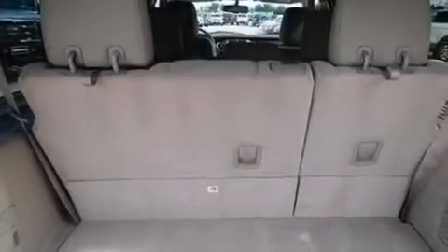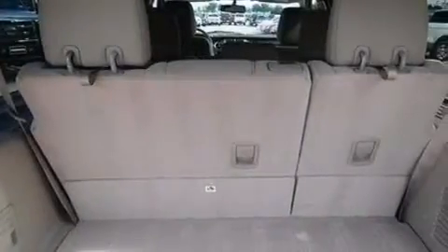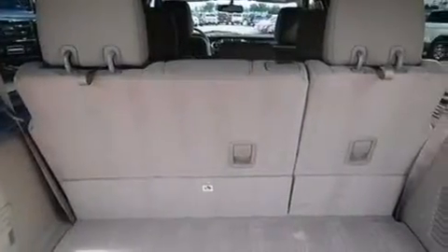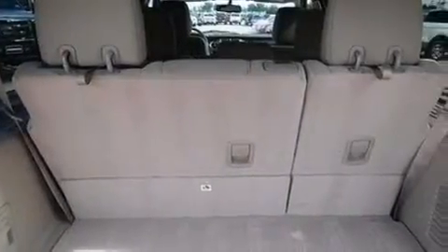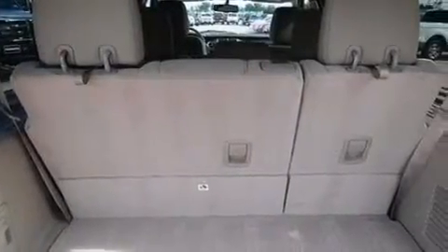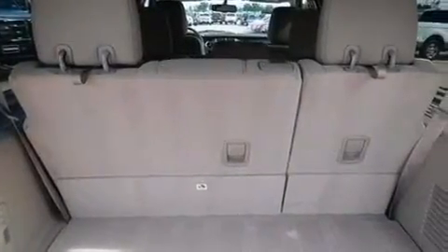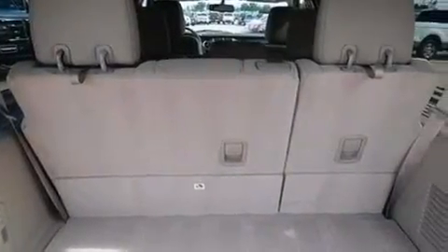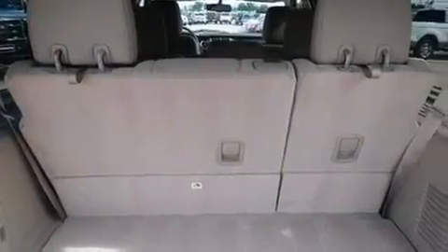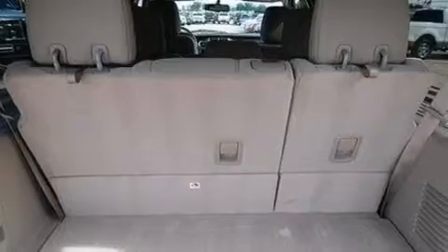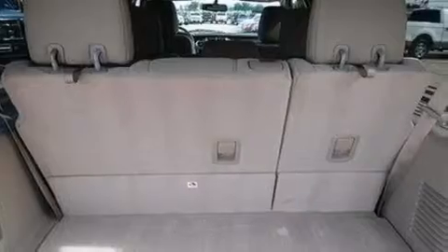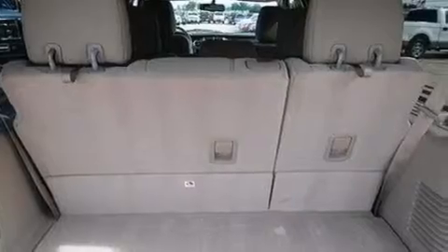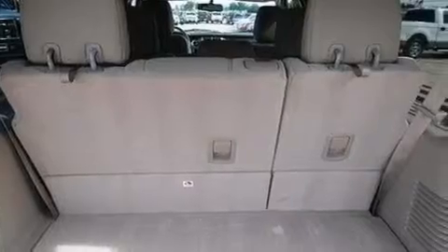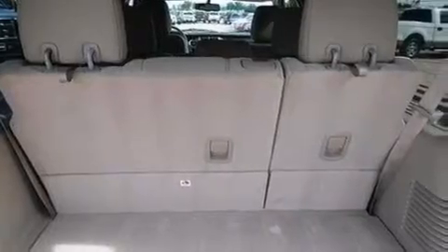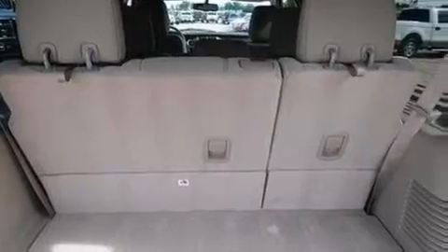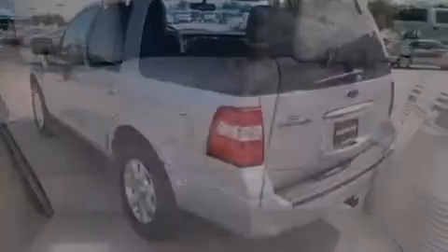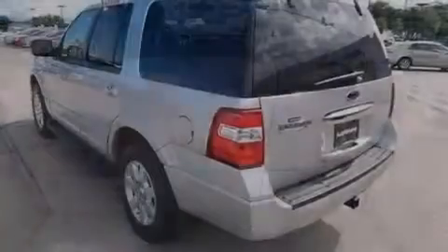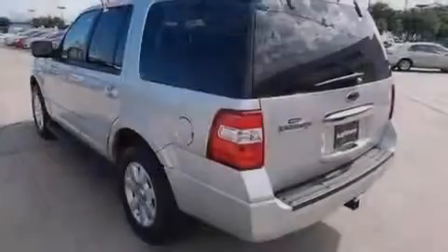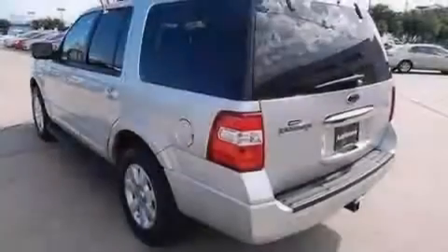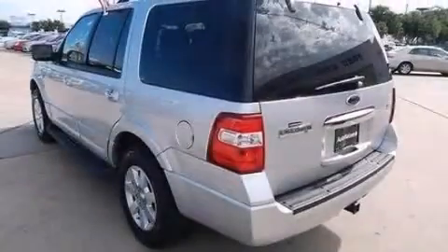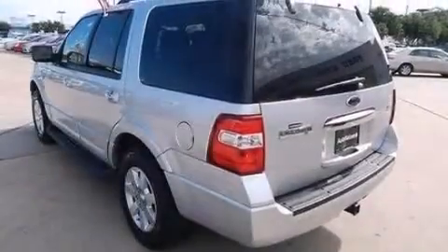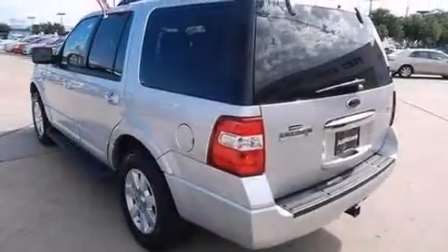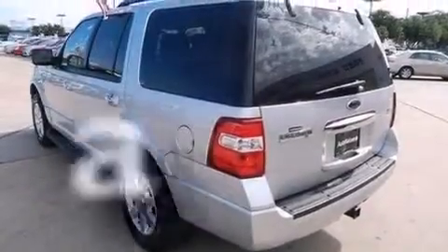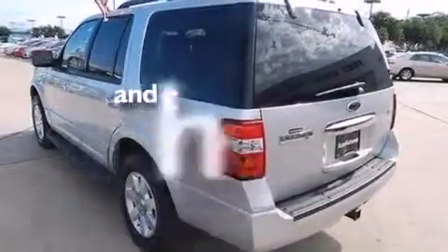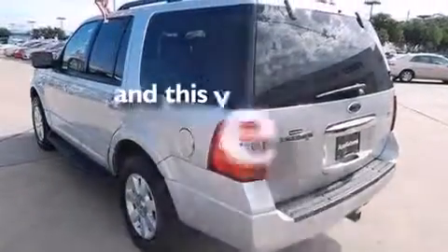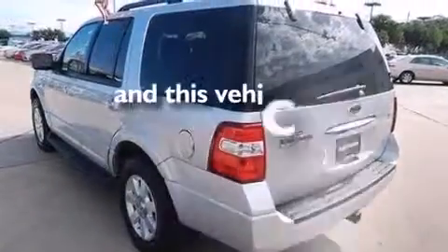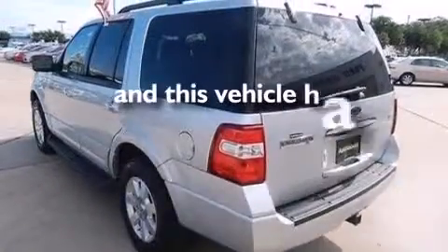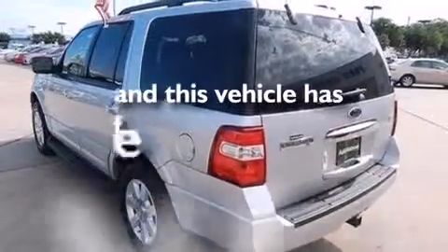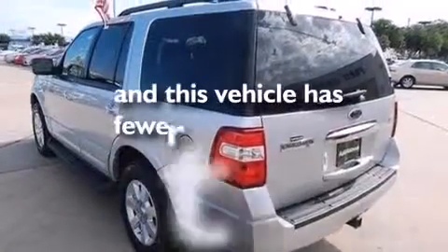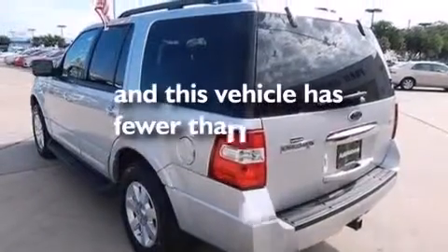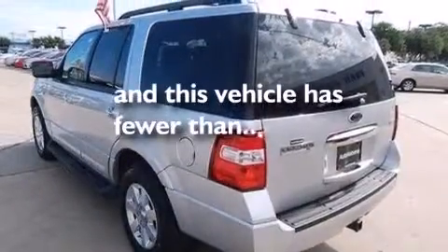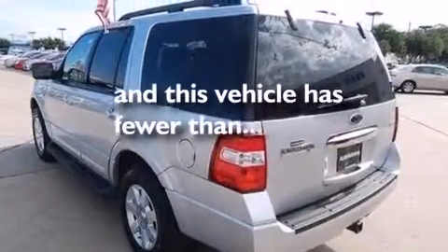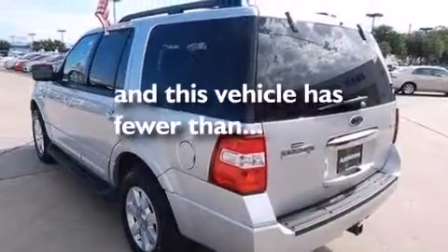Also included are dusk-sensing headlights, a trailer hitch receiver, and this vehicle has less than 41,000 miles.